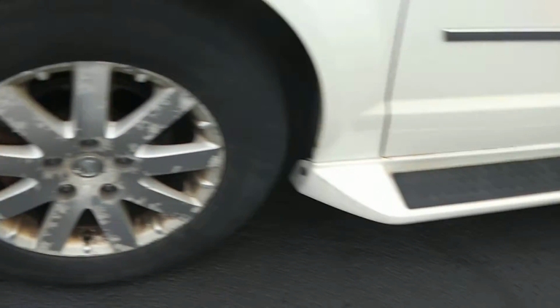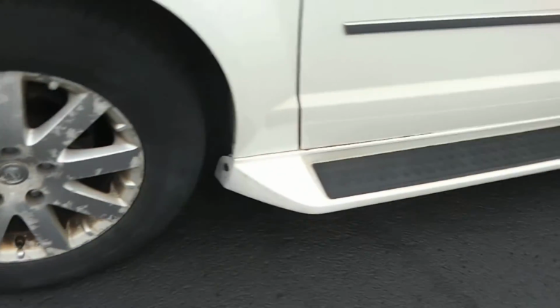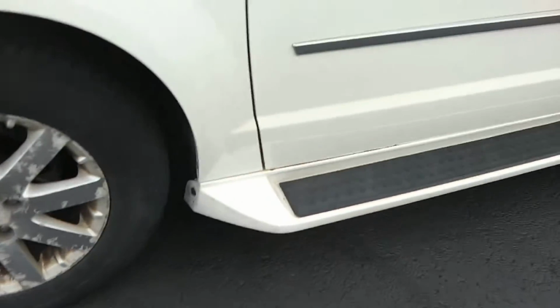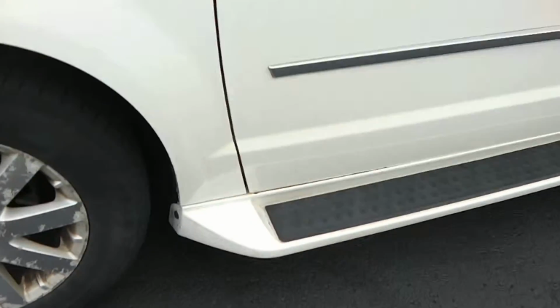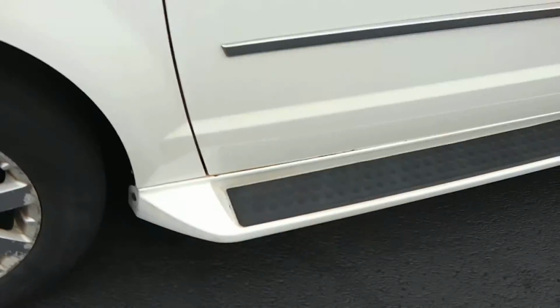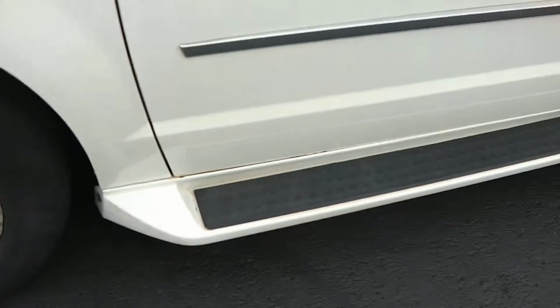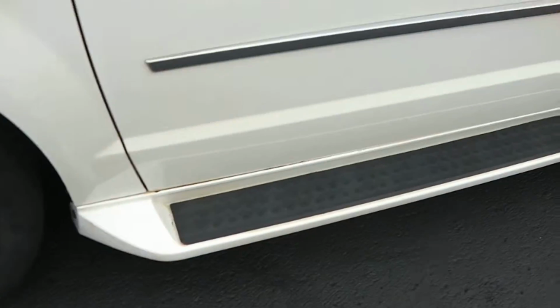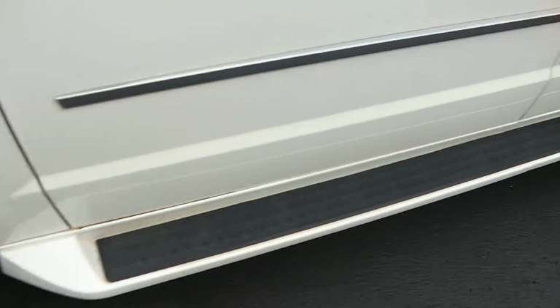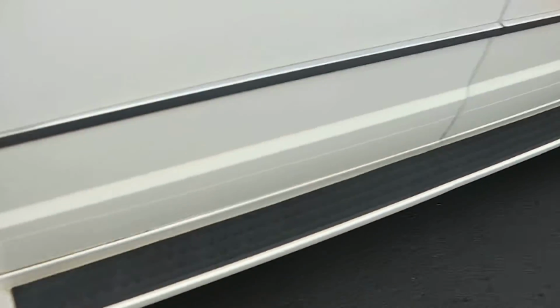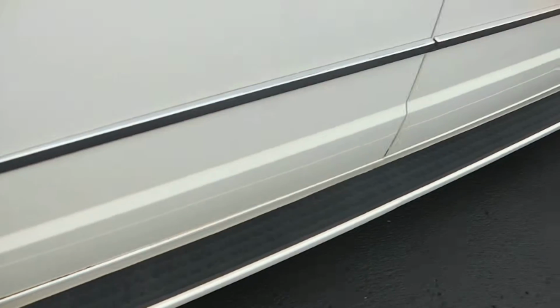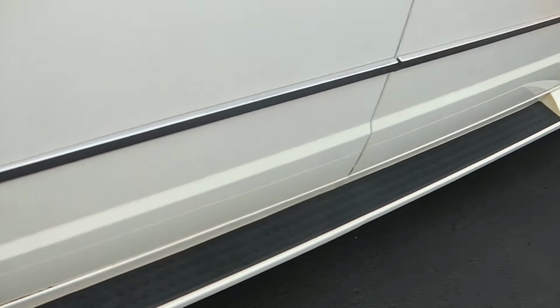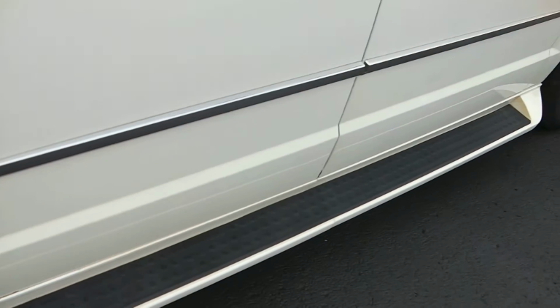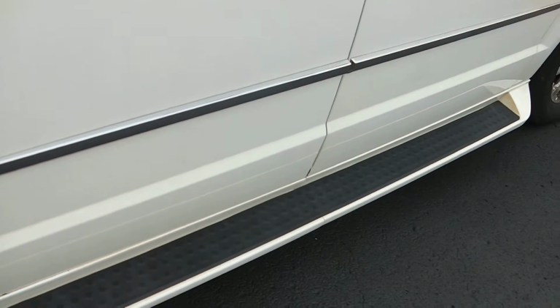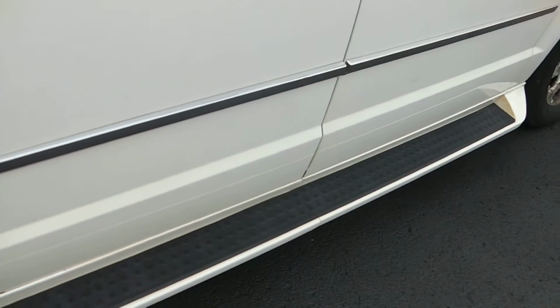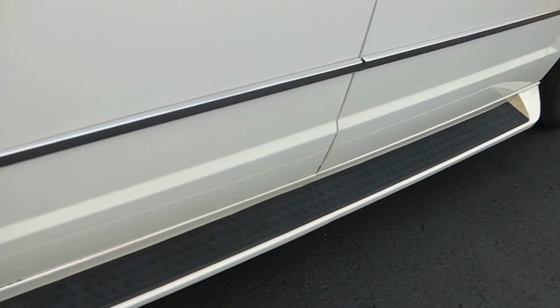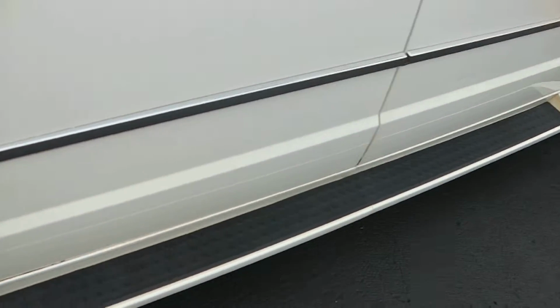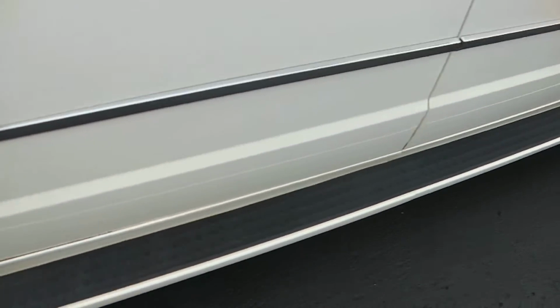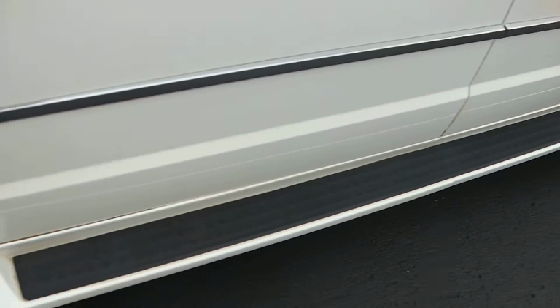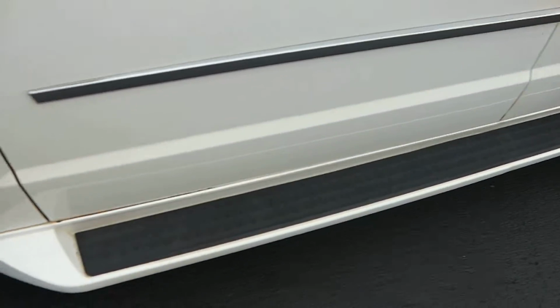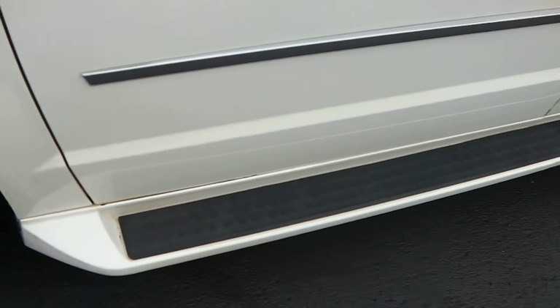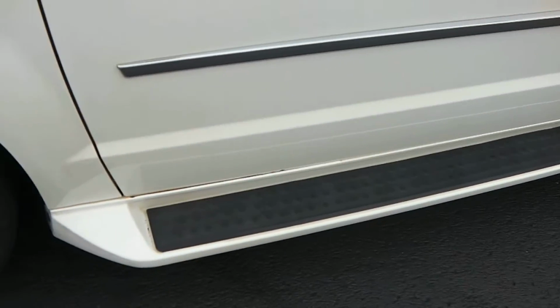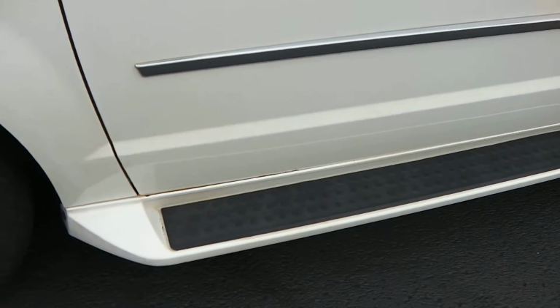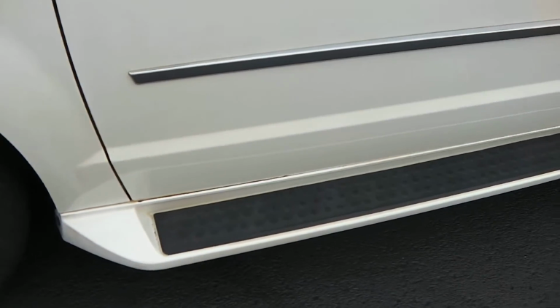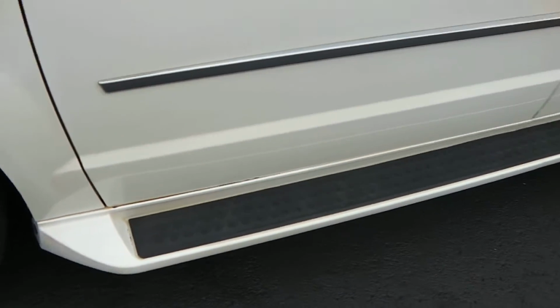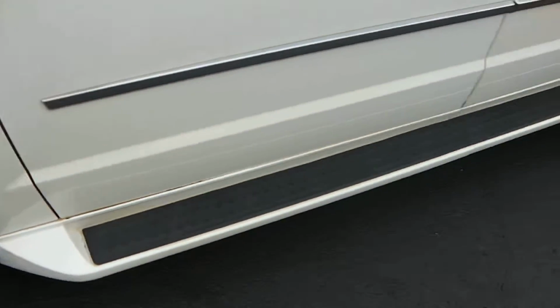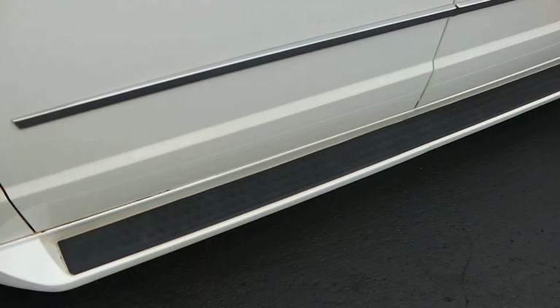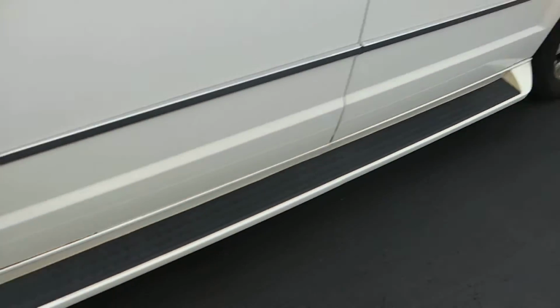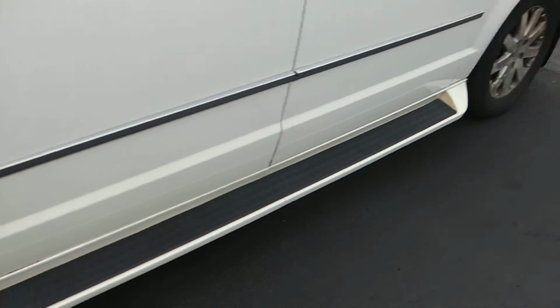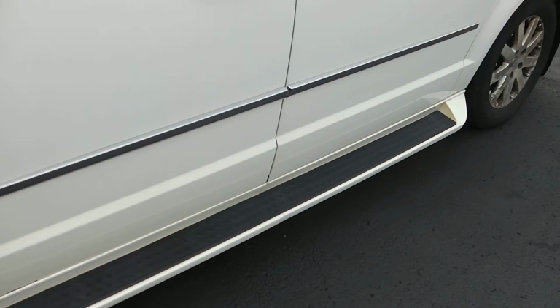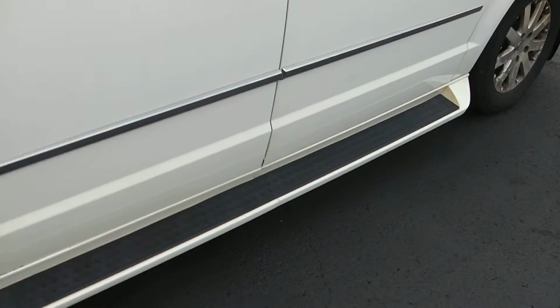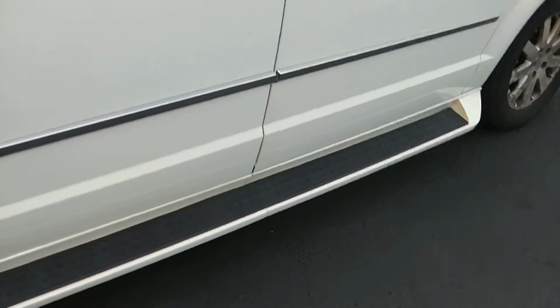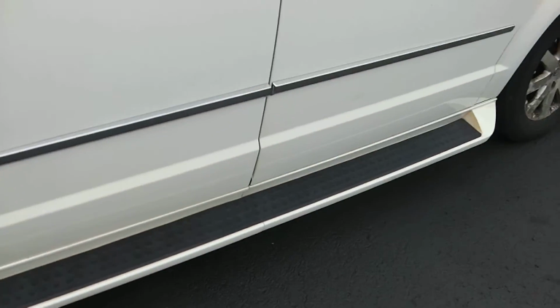You do have this step right here, which I don't see on all the vans — Town & Countries or Caravans — which is a nice feature.